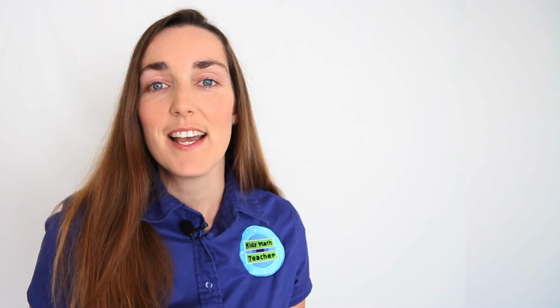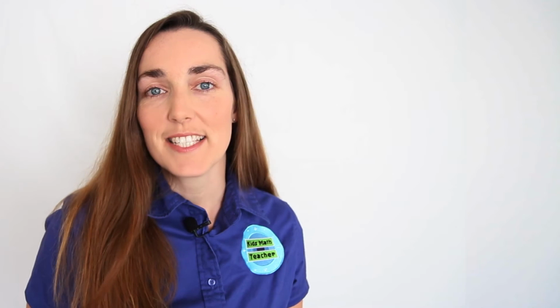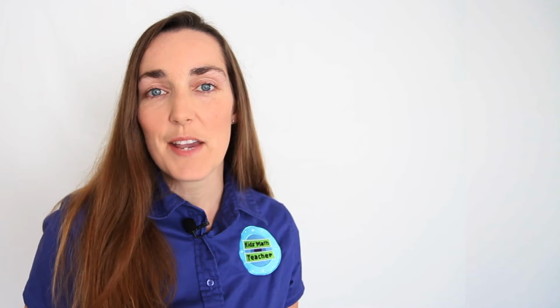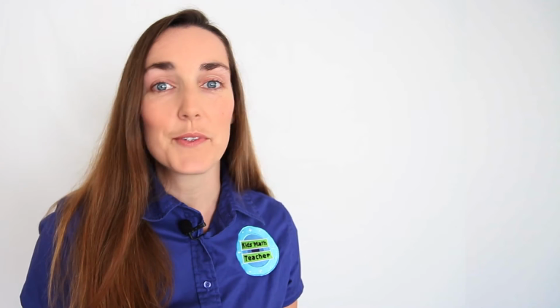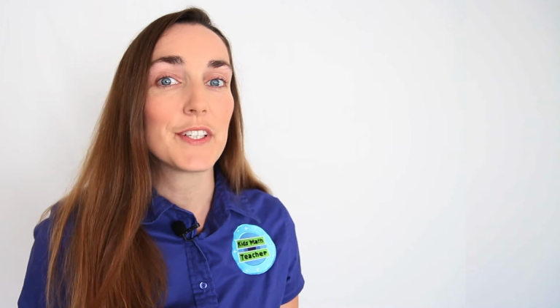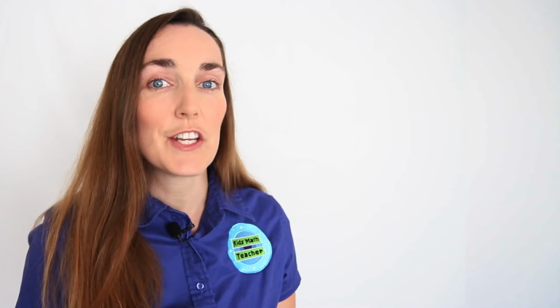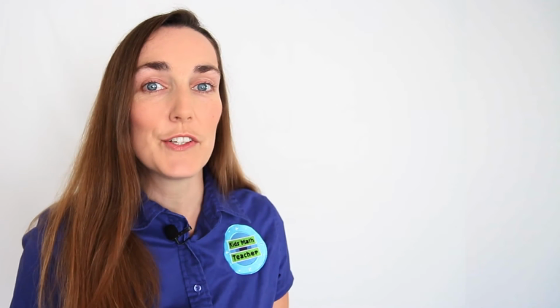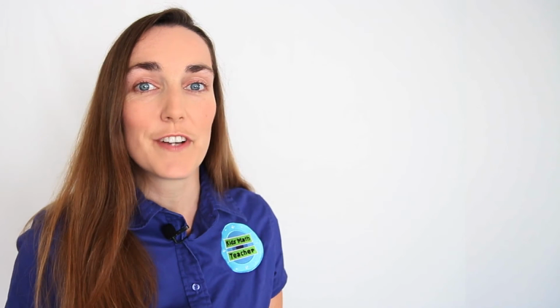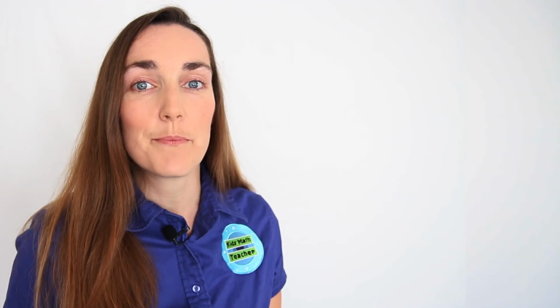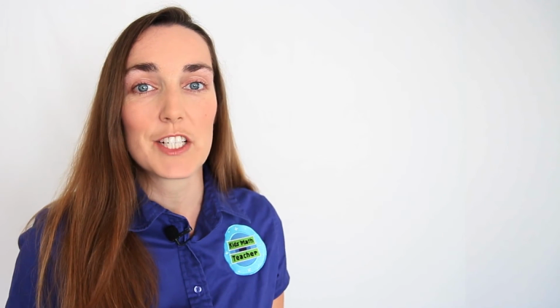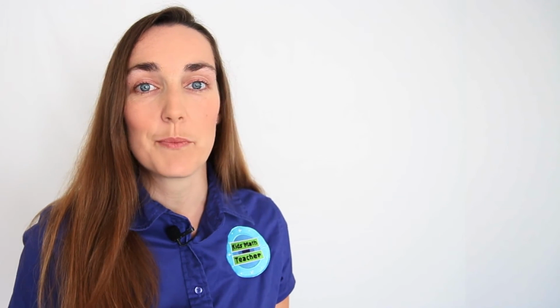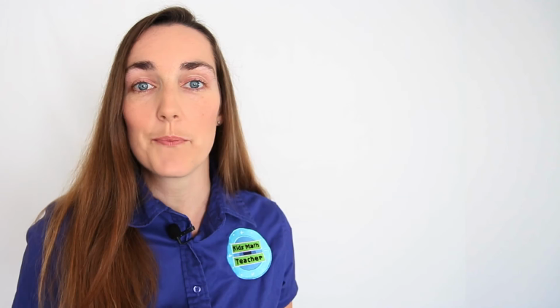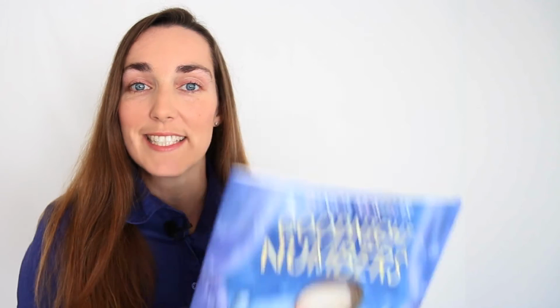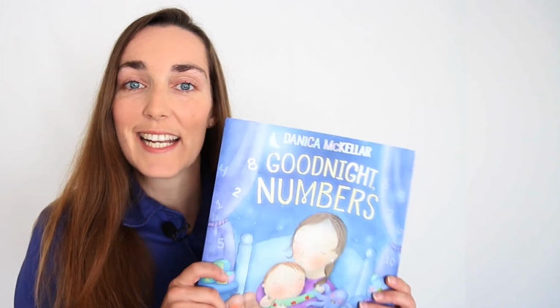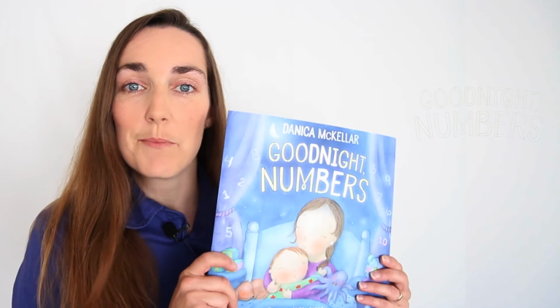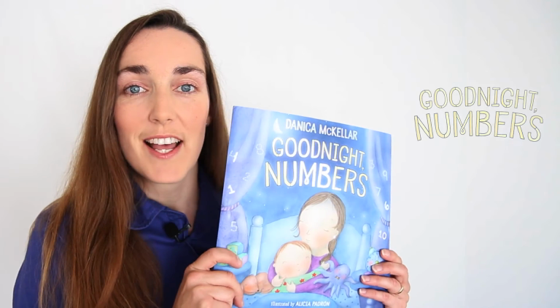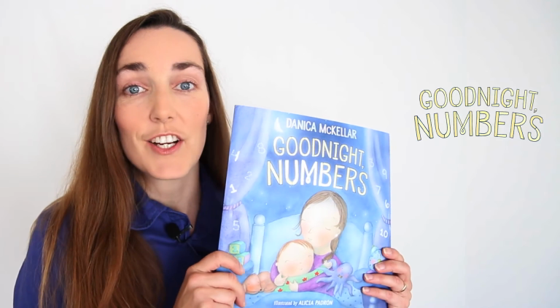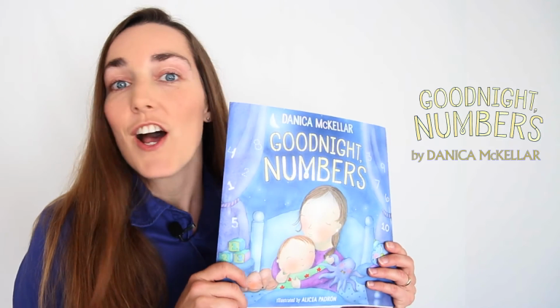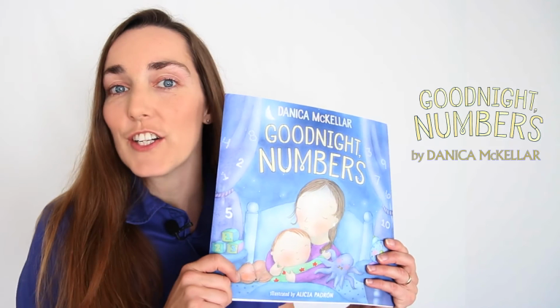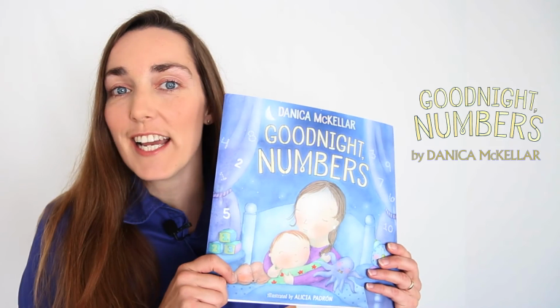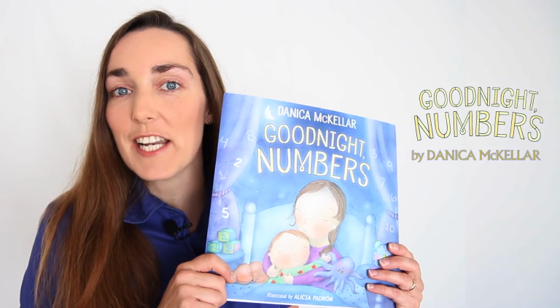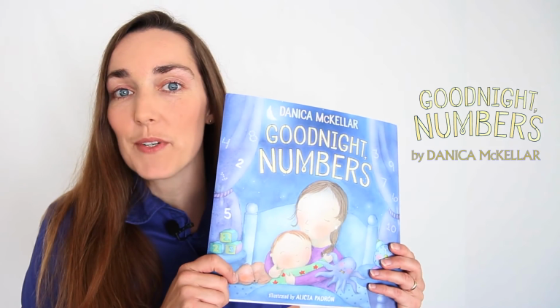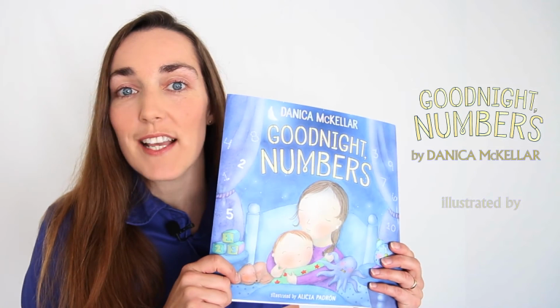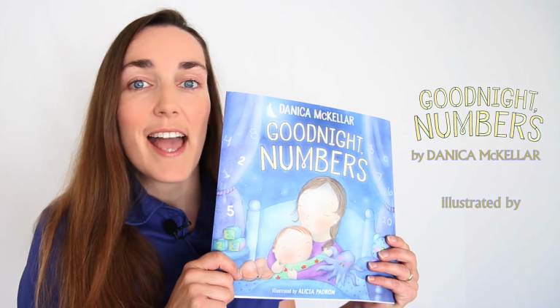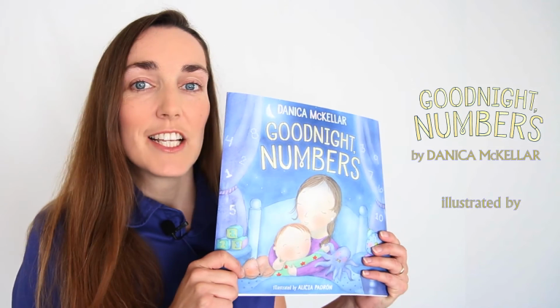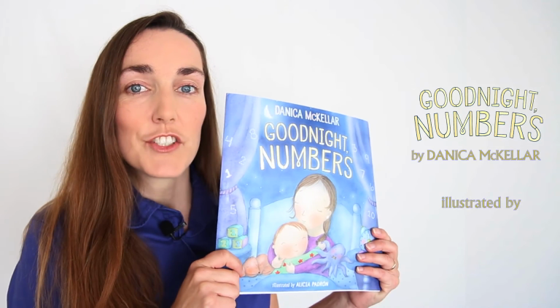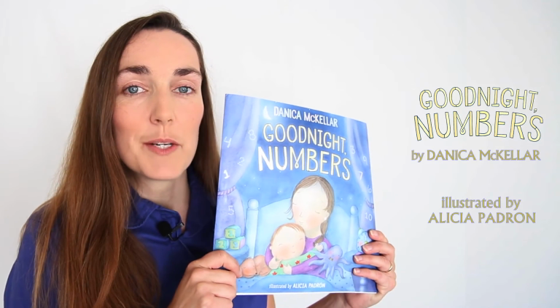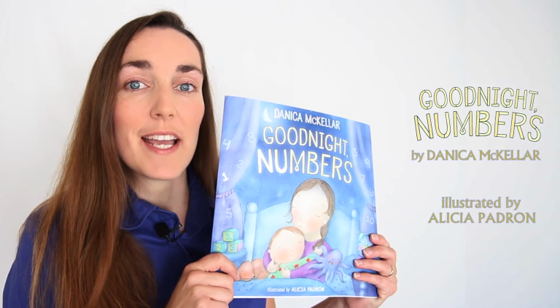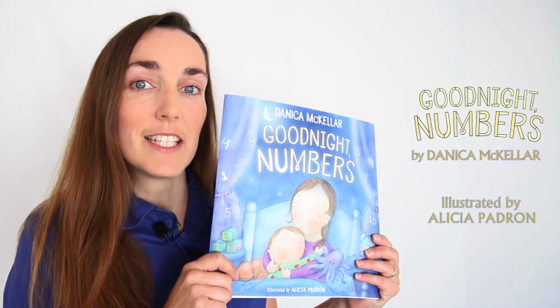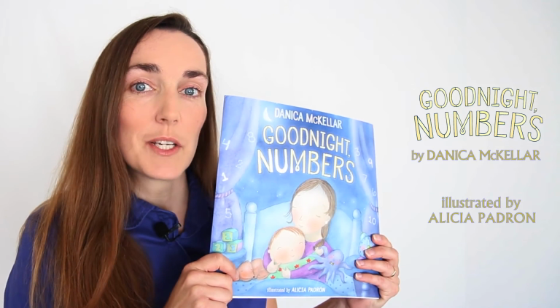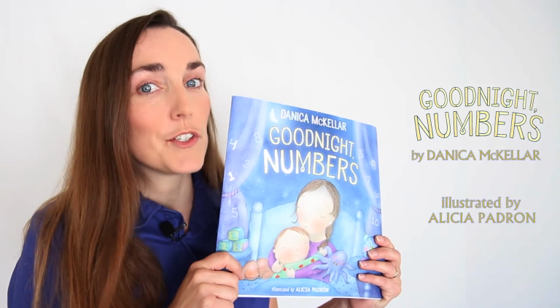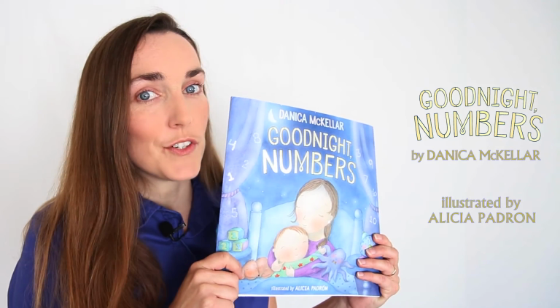Today we're reviewing a new, fun picture book by Danica McKellar, Good Night Numbers, illustrated by Alicia Padron.